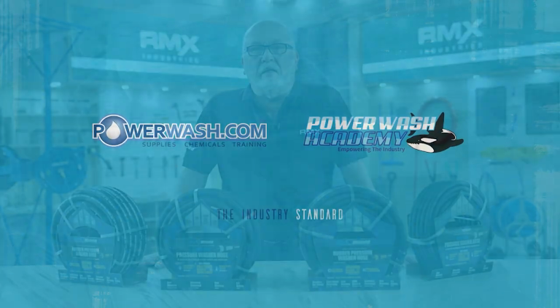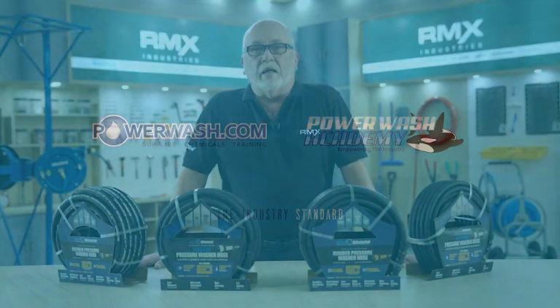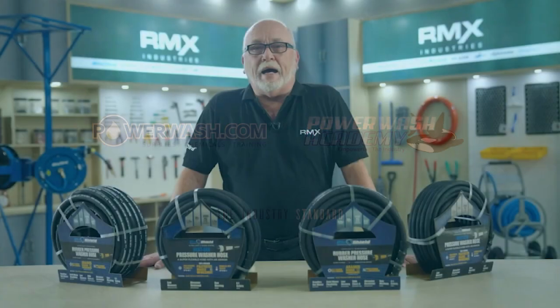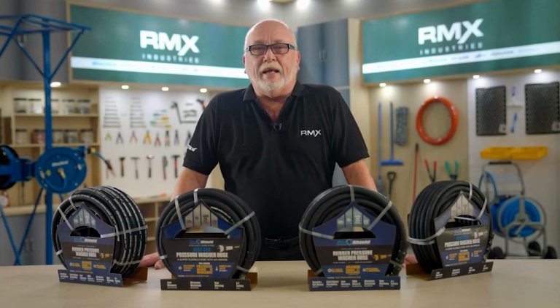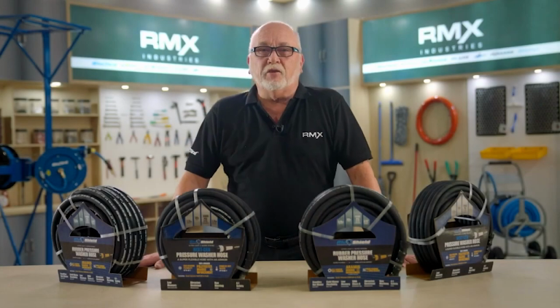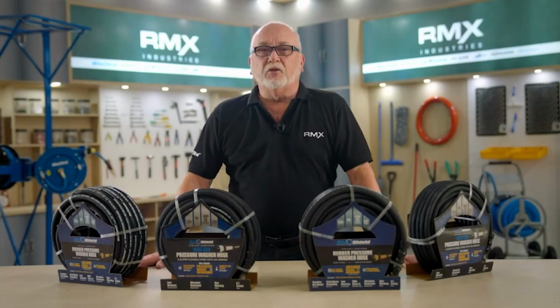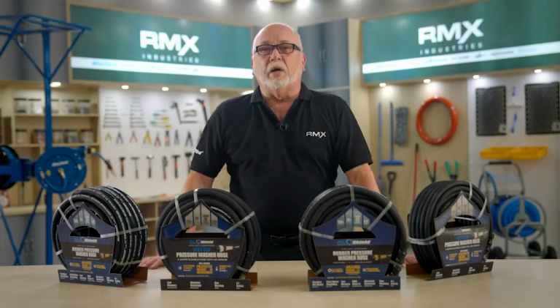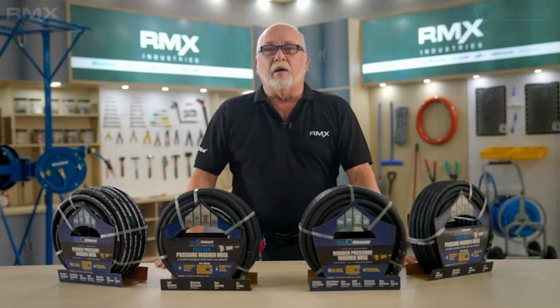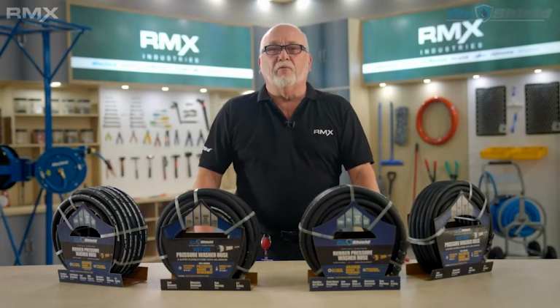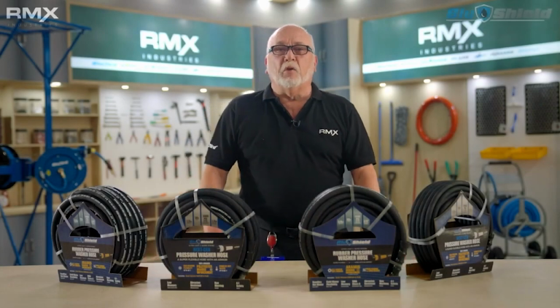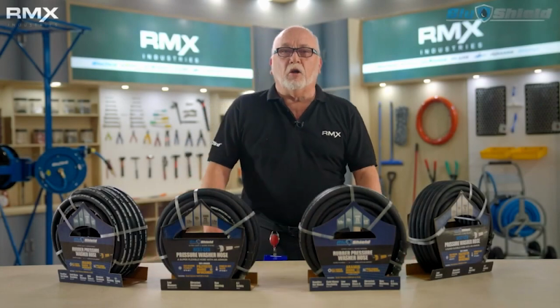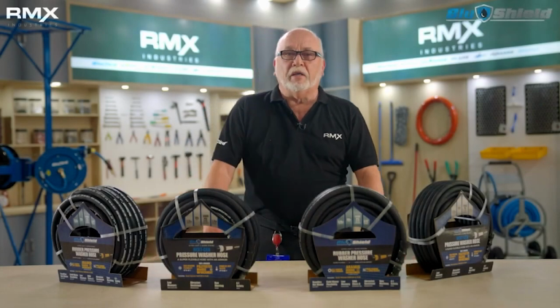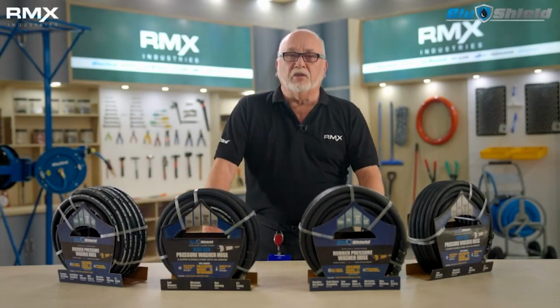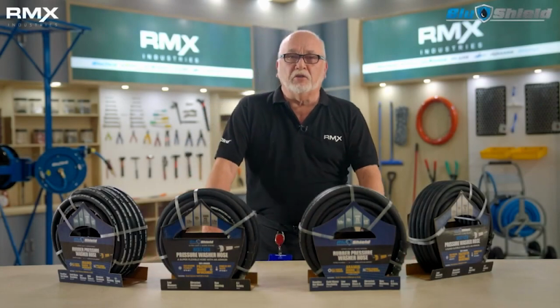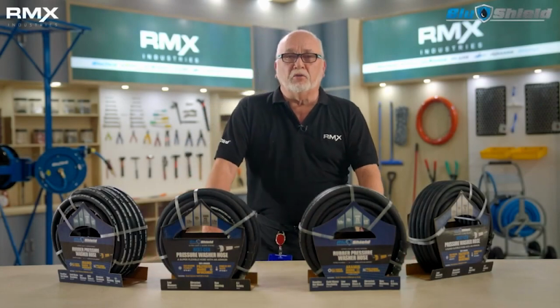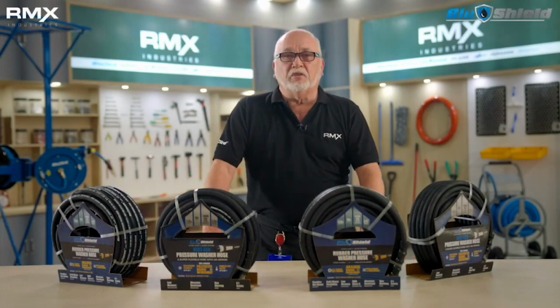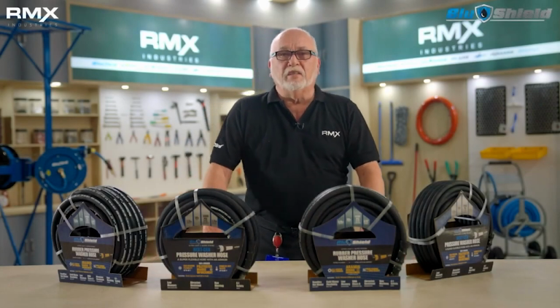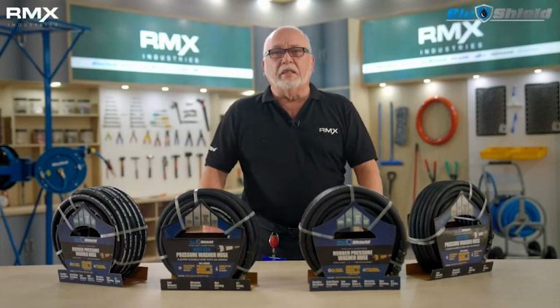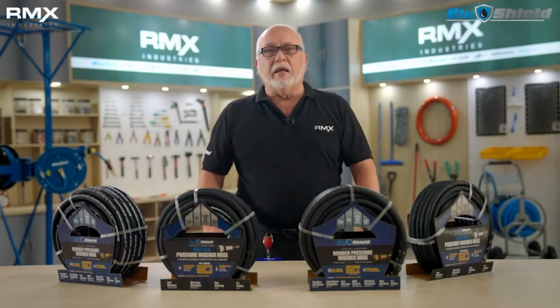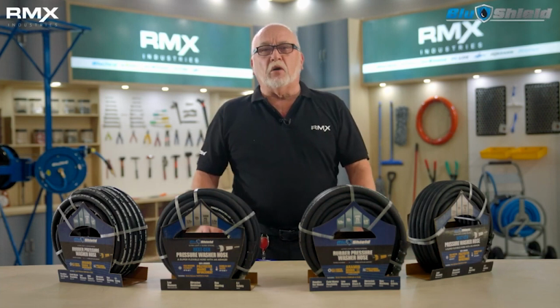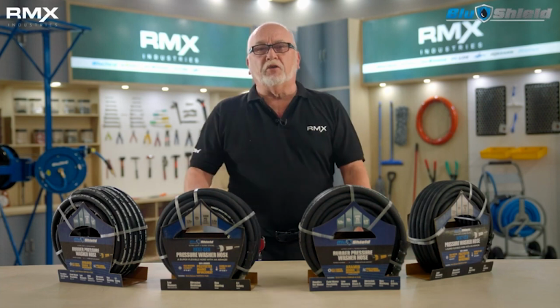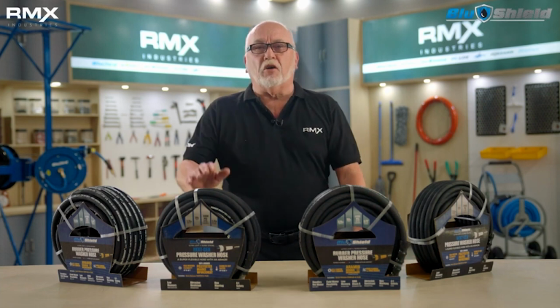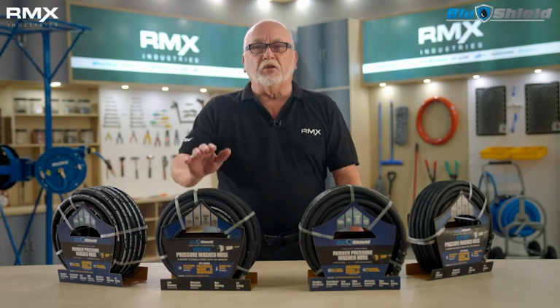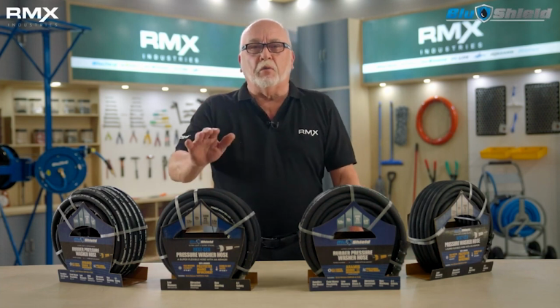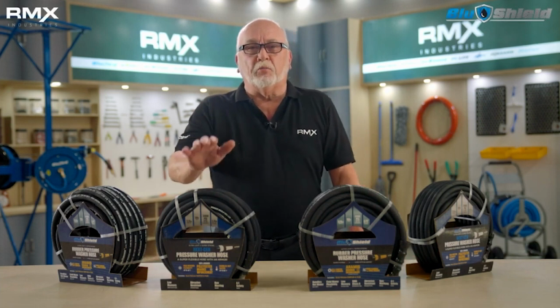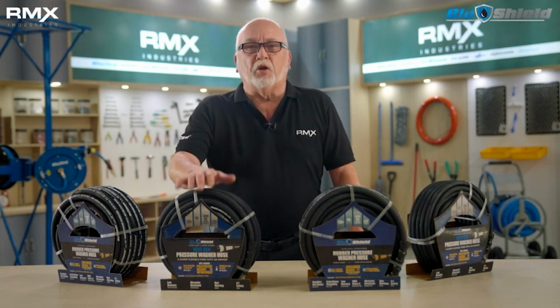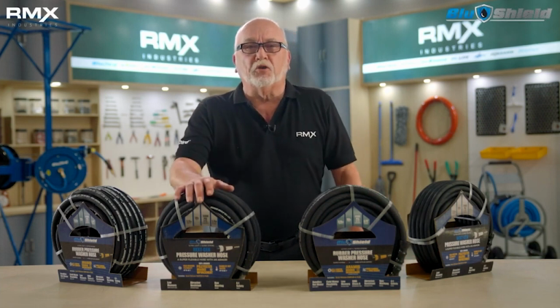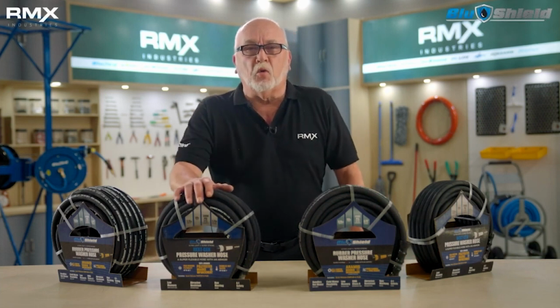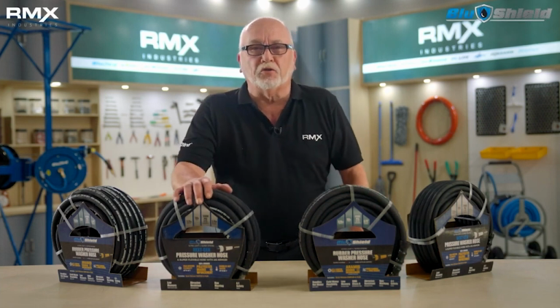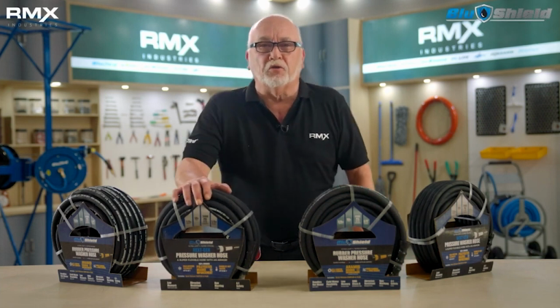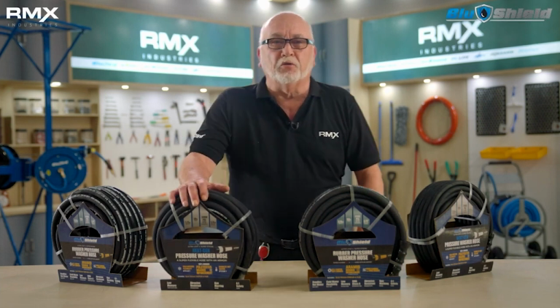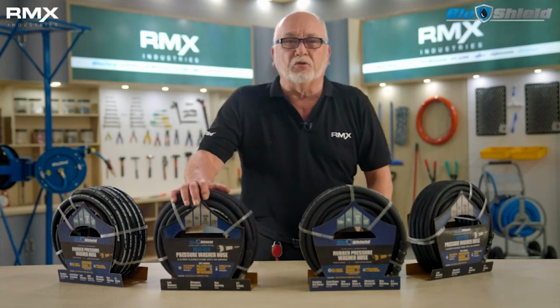Hi, this is Bob from RMX Industries. Today I want to talk to you about pressure washer hoses.